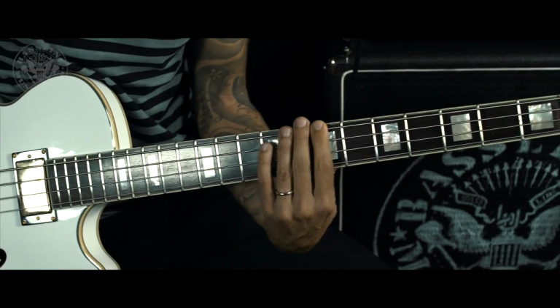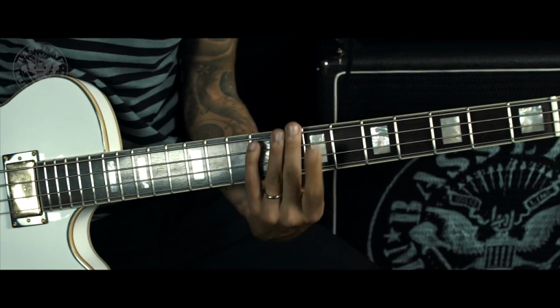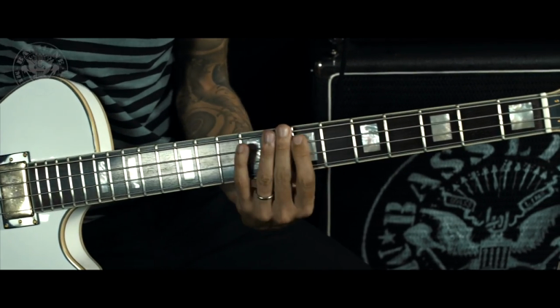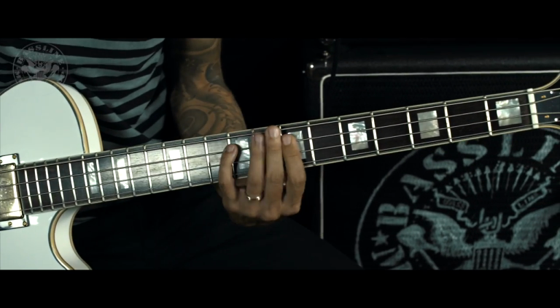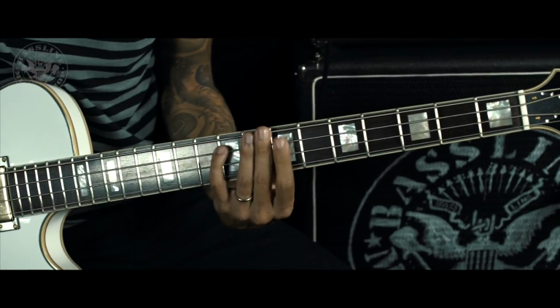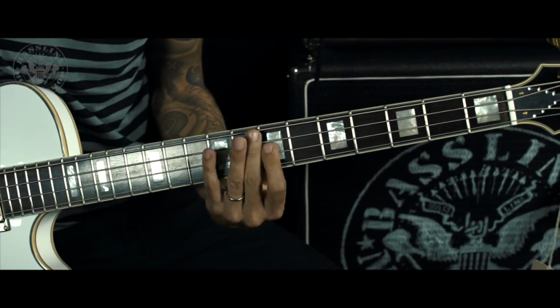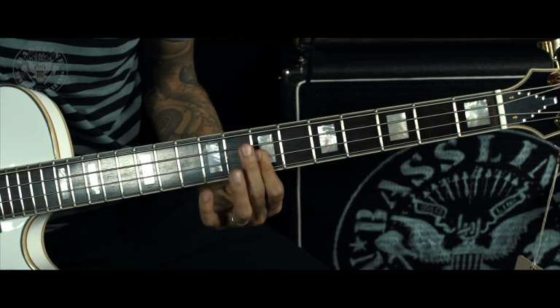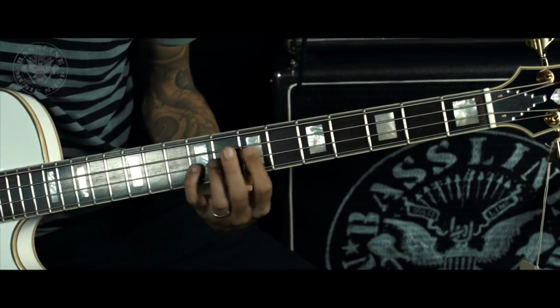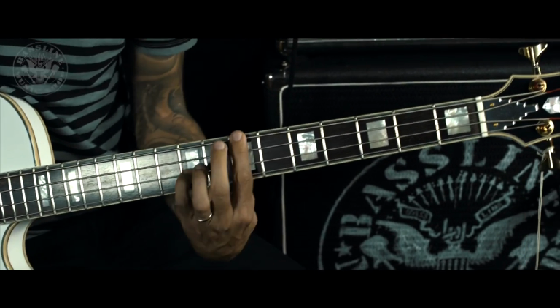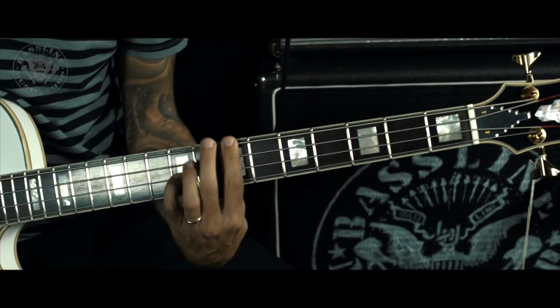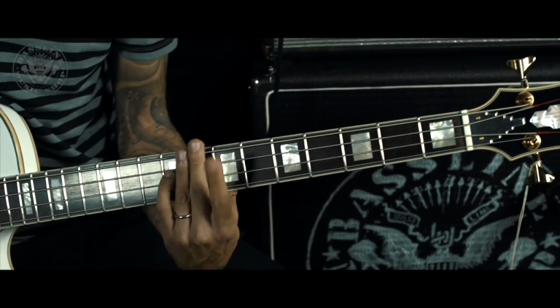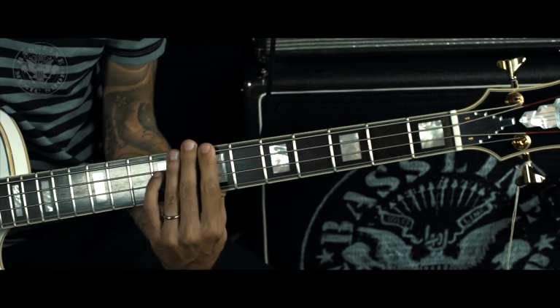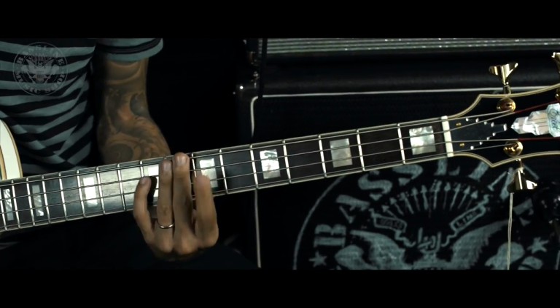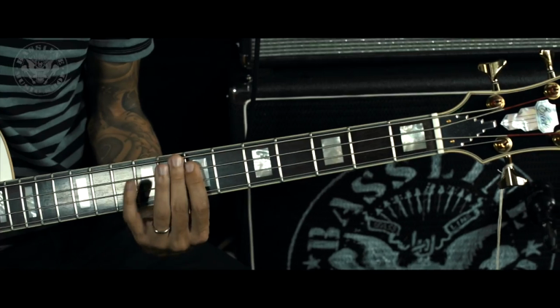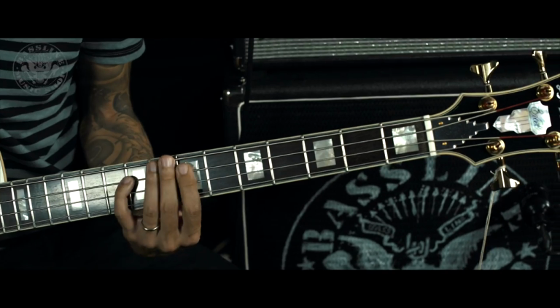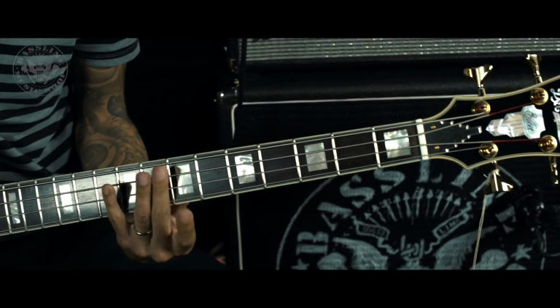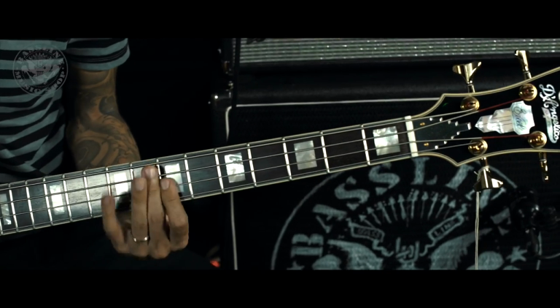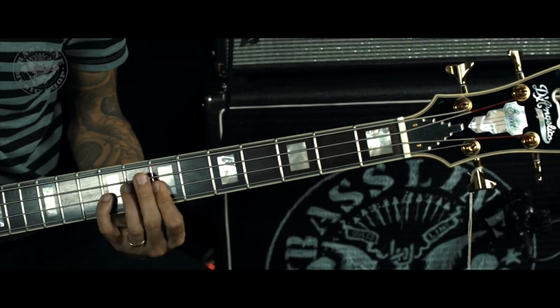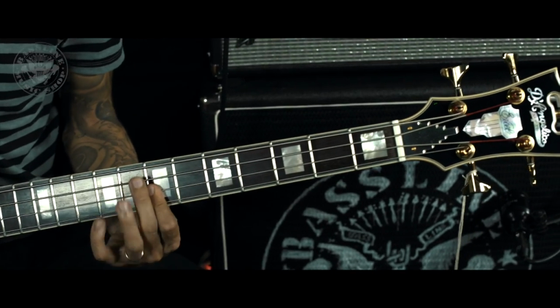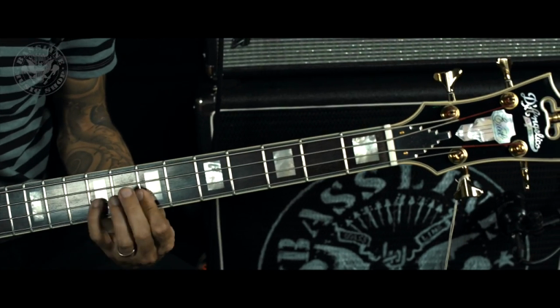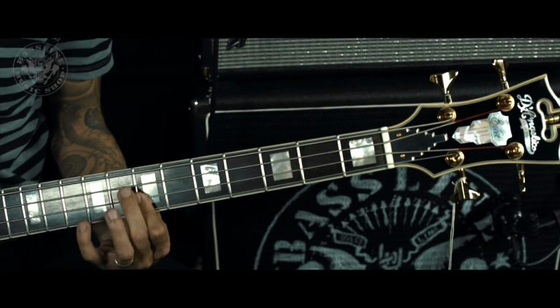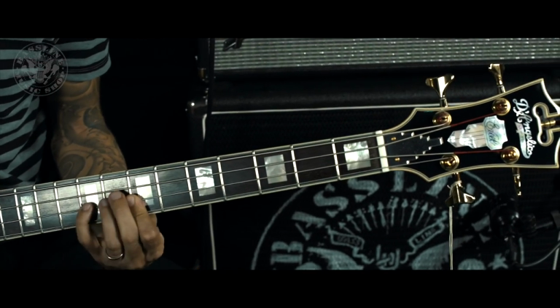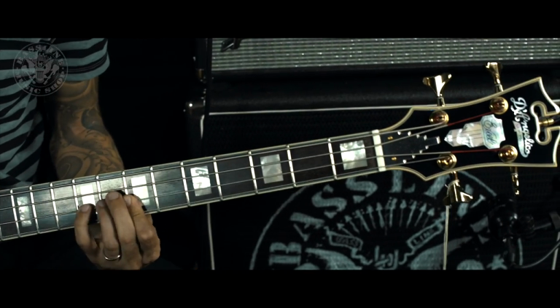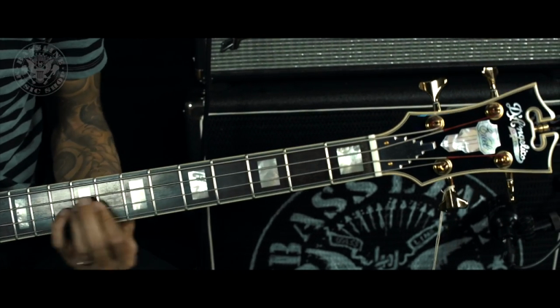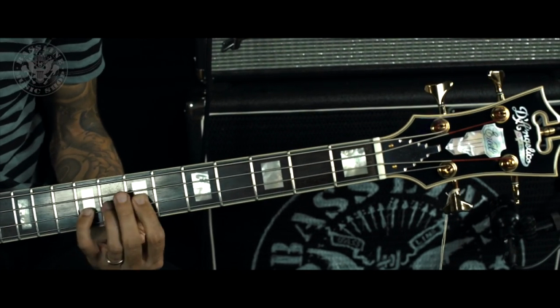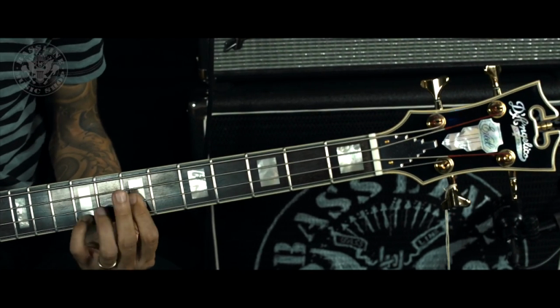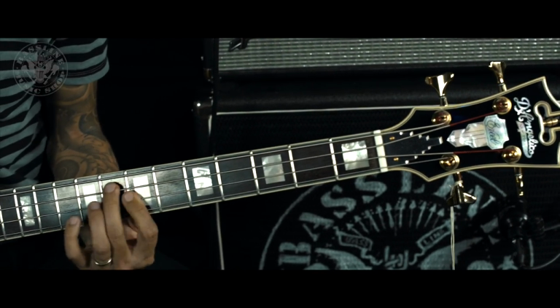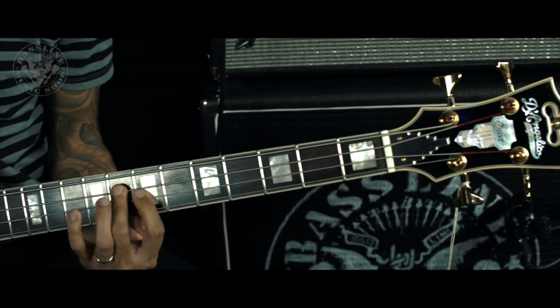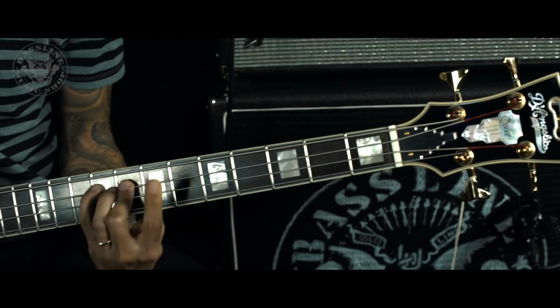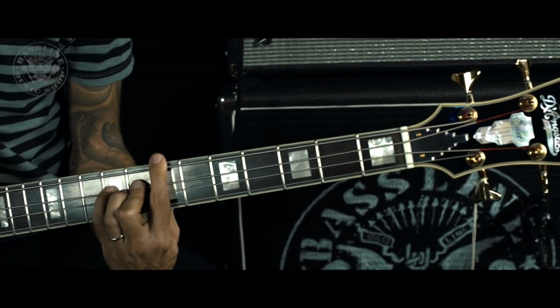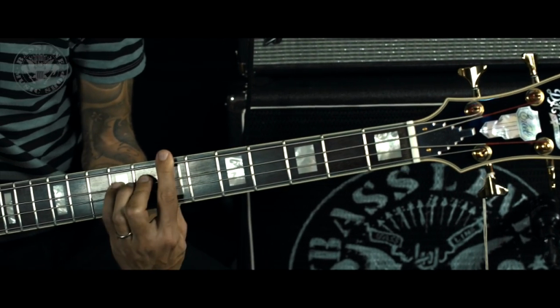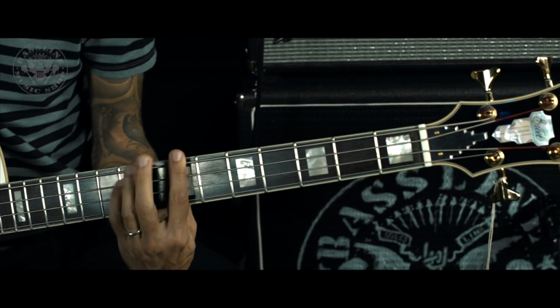Due humbucker appositamente sviluppati da D'Angelico per questo basso. Vi state sentendo insieme.